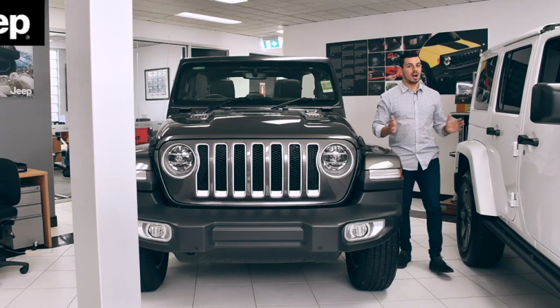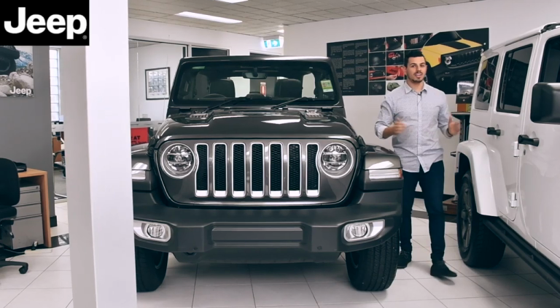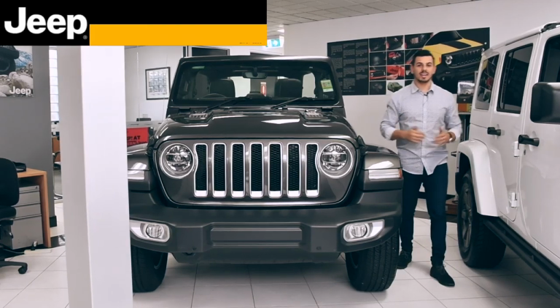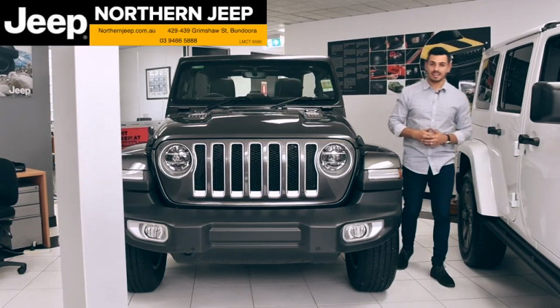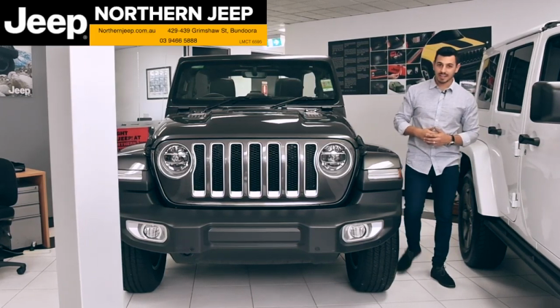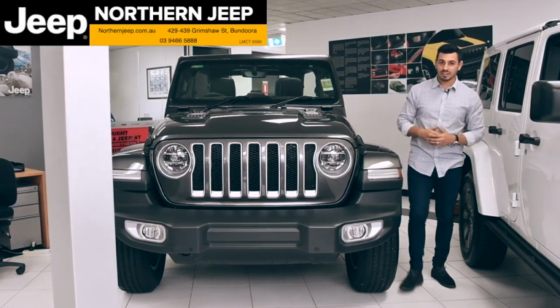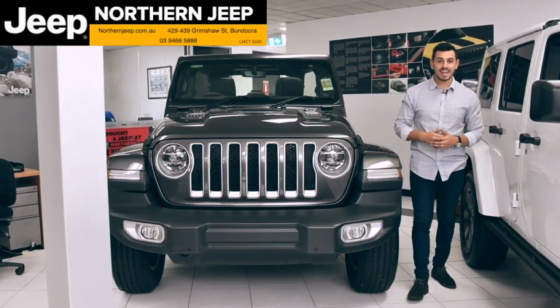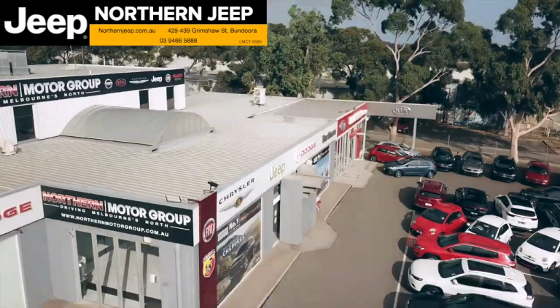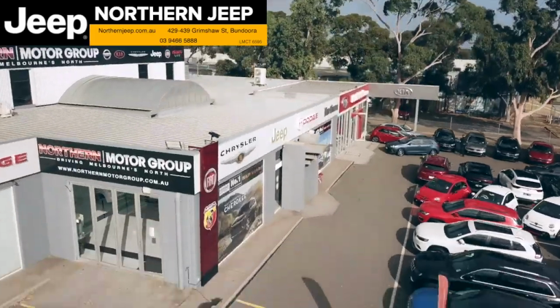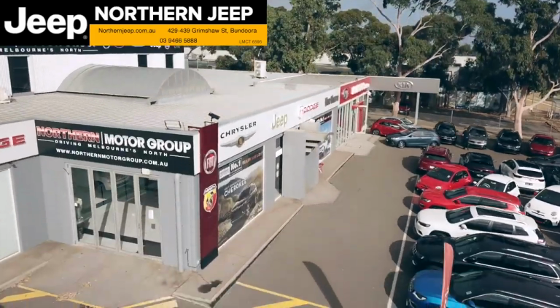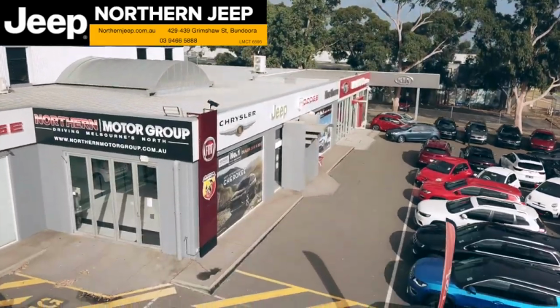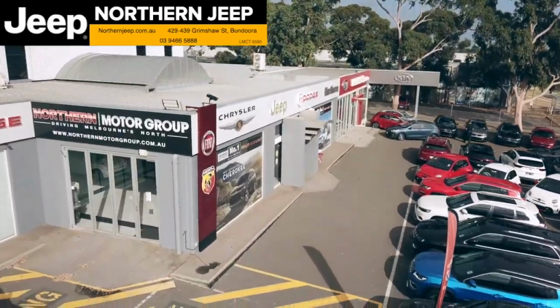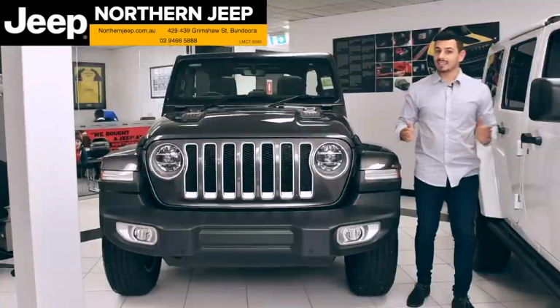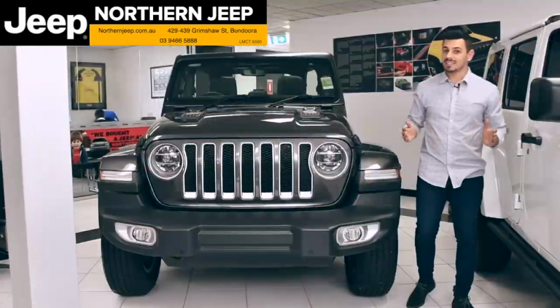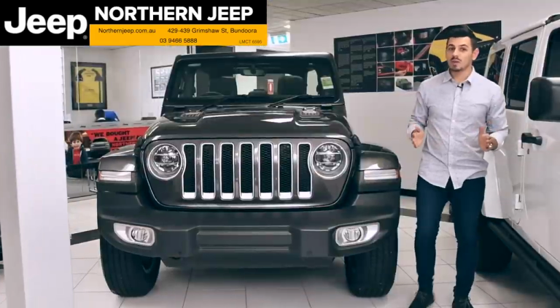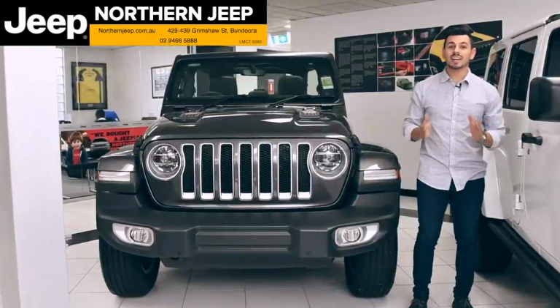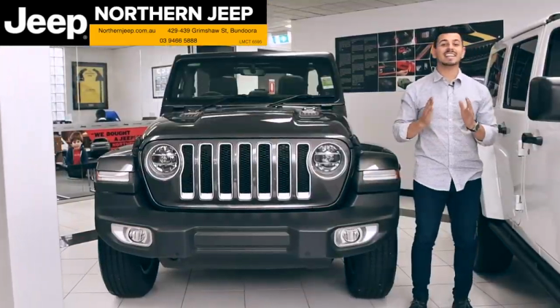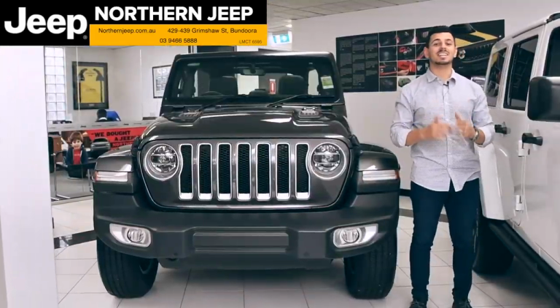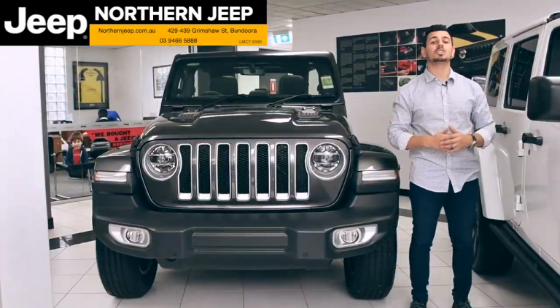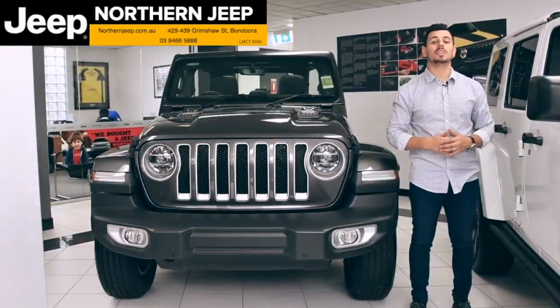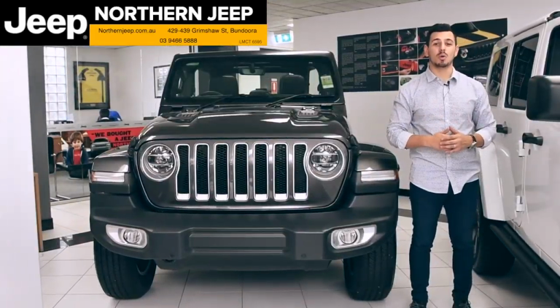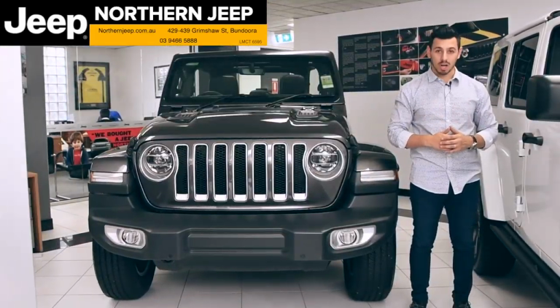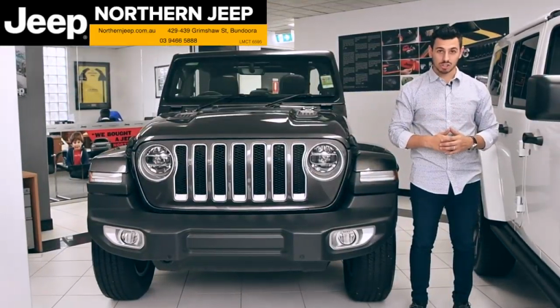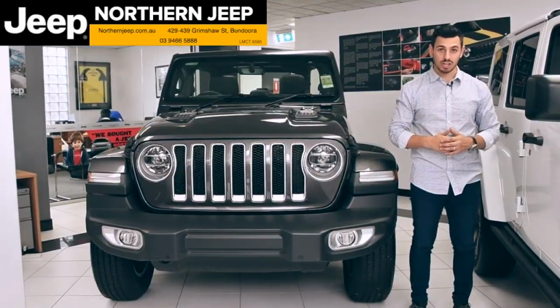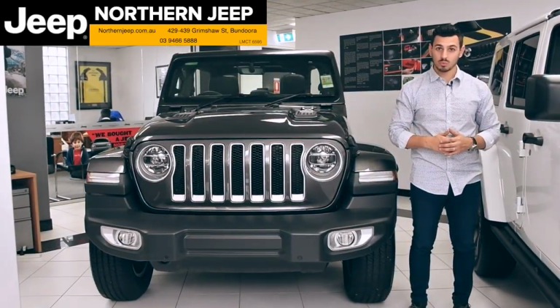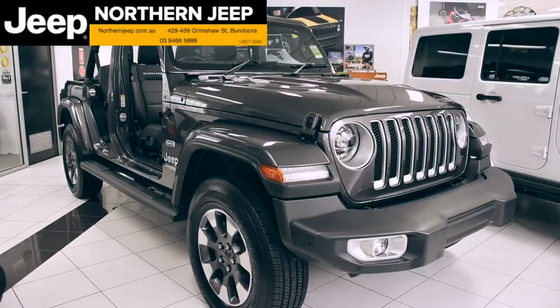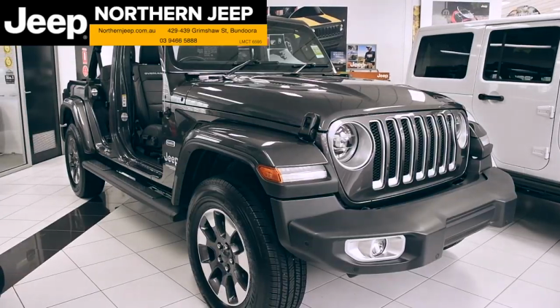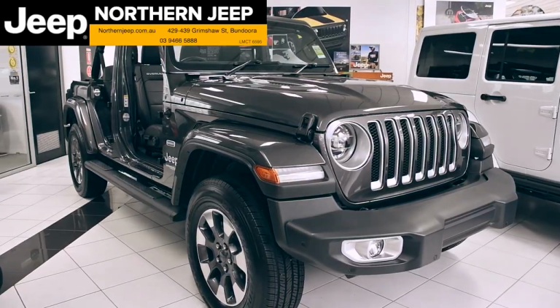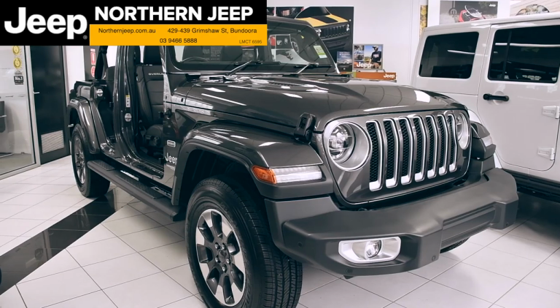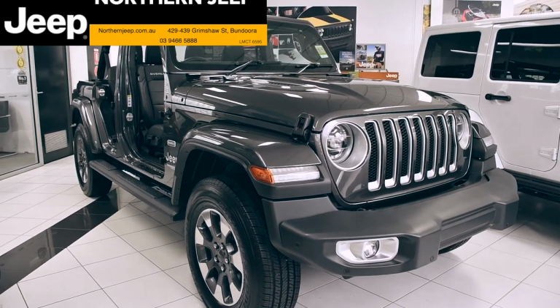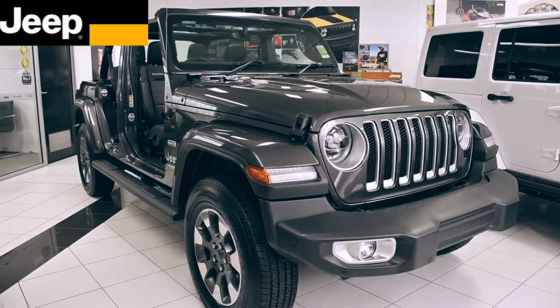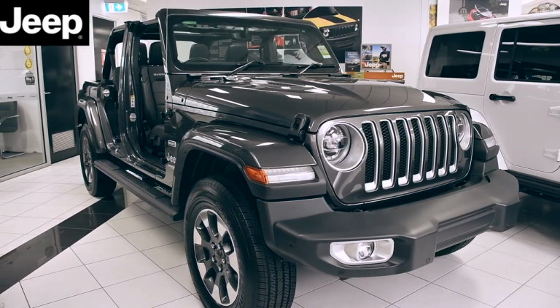Hi there, Nando here at Northern Jeep, and today we're getting in touch with our wild side with the all-new Wrangler.